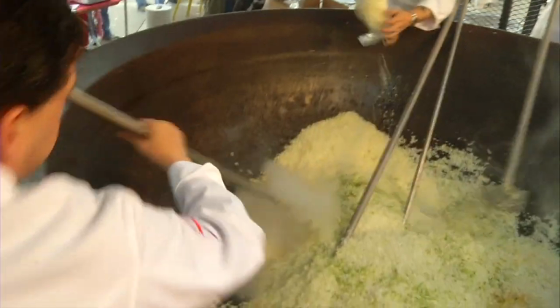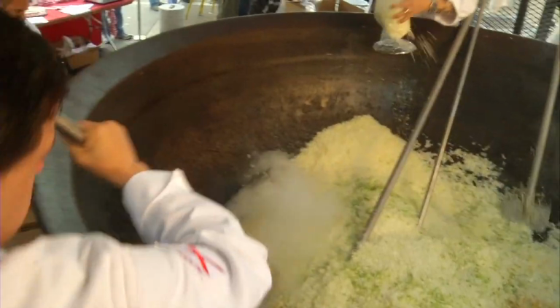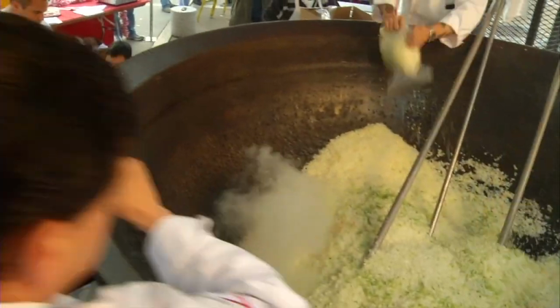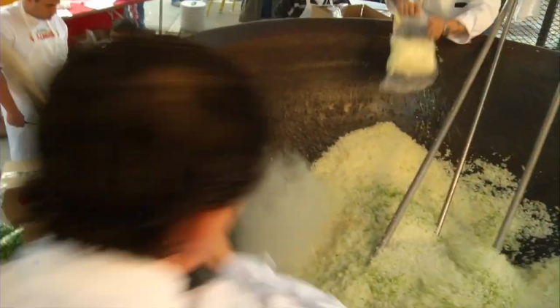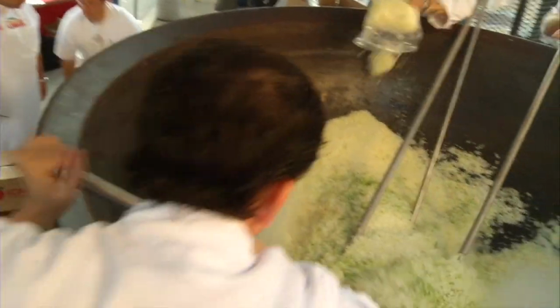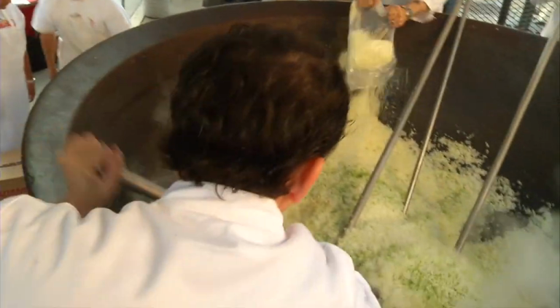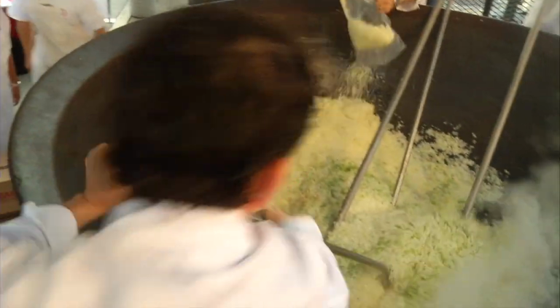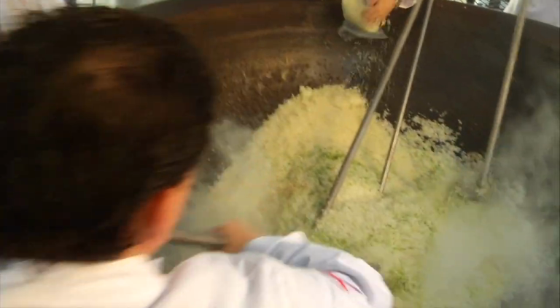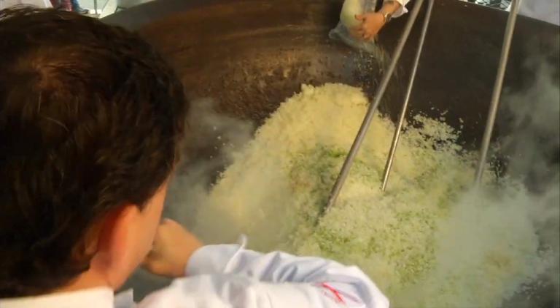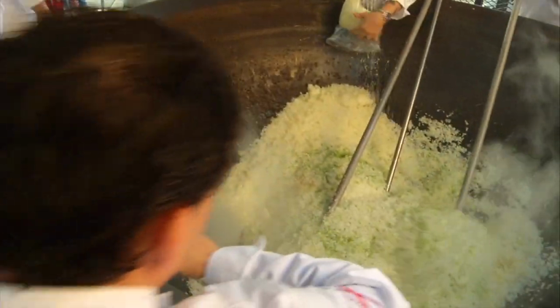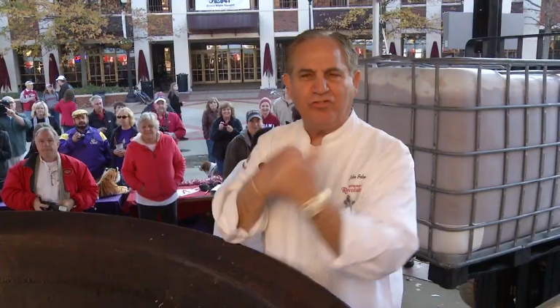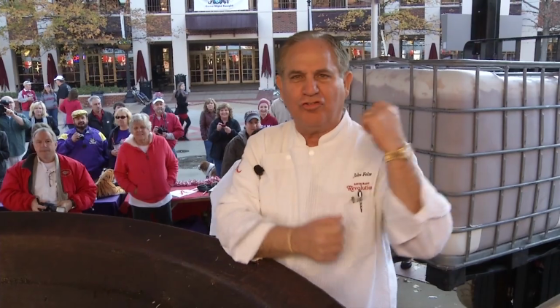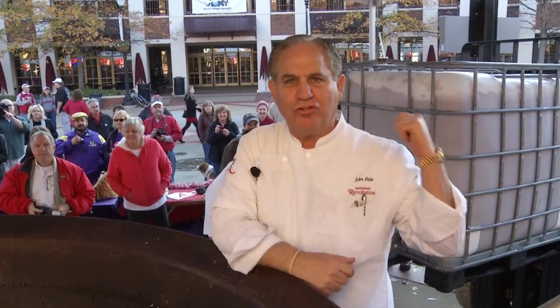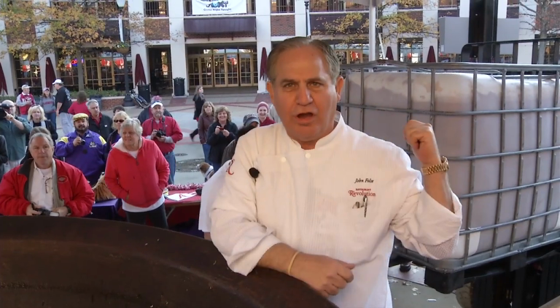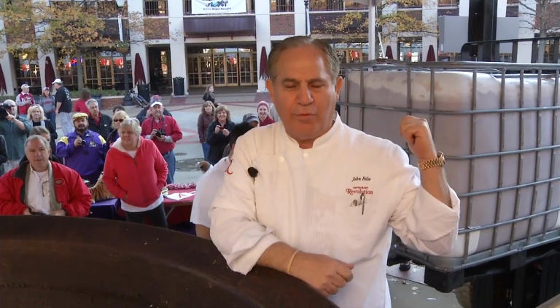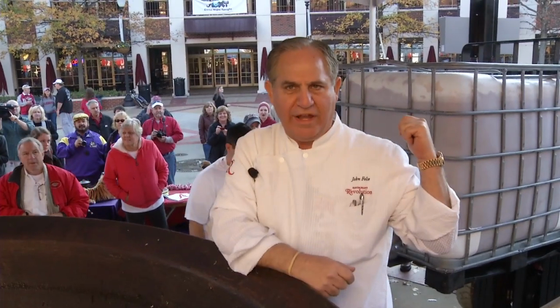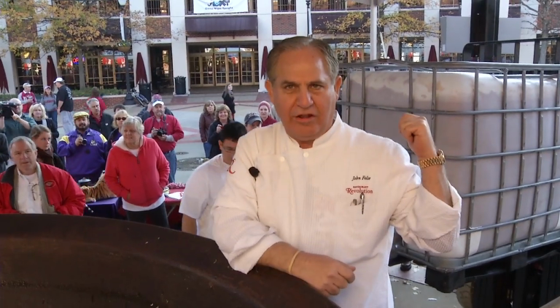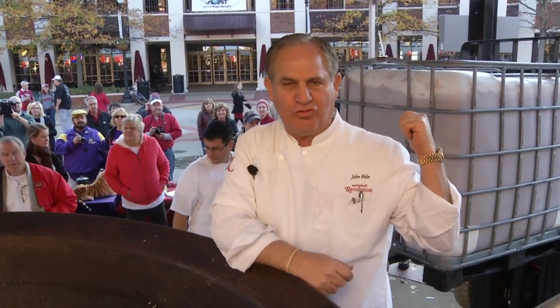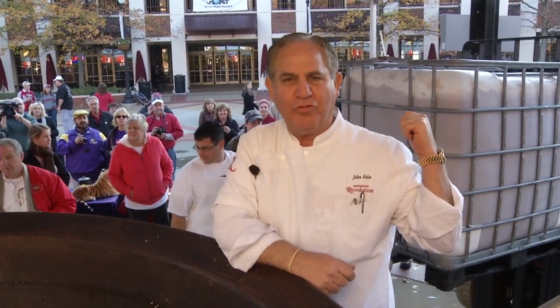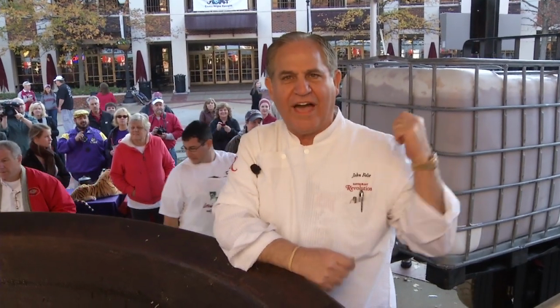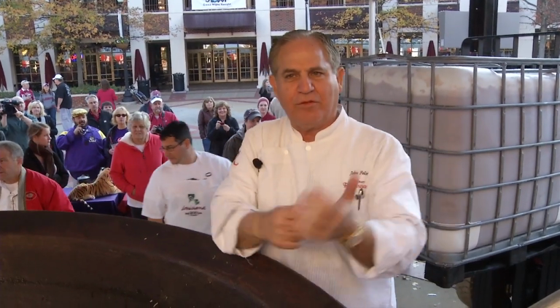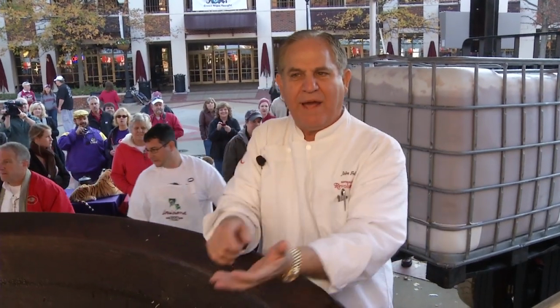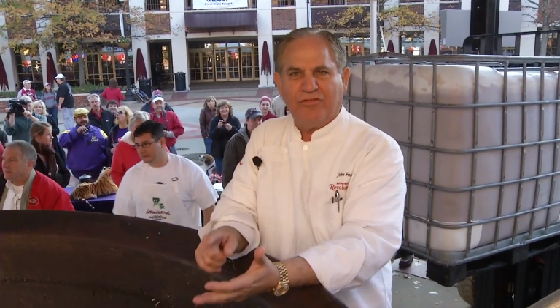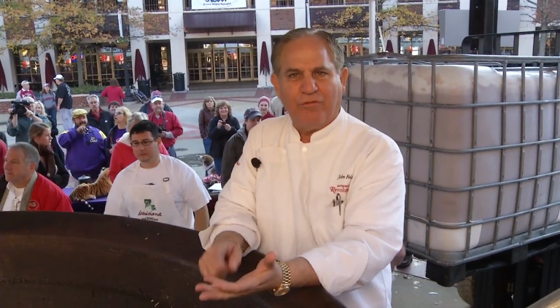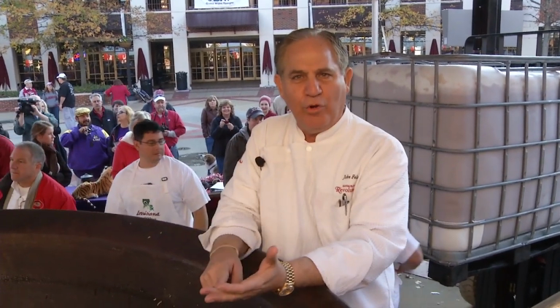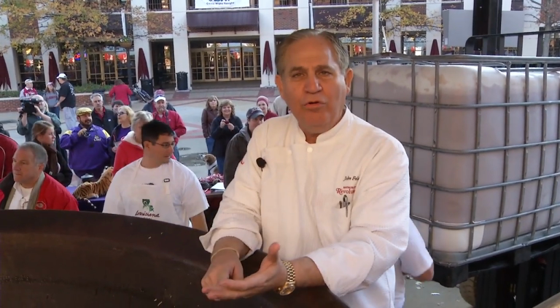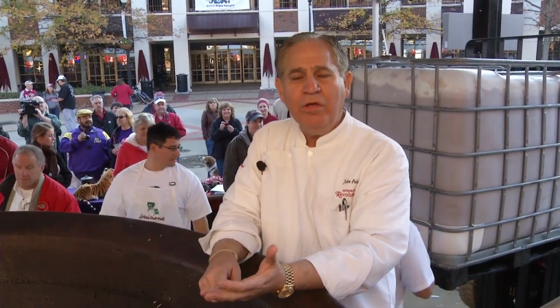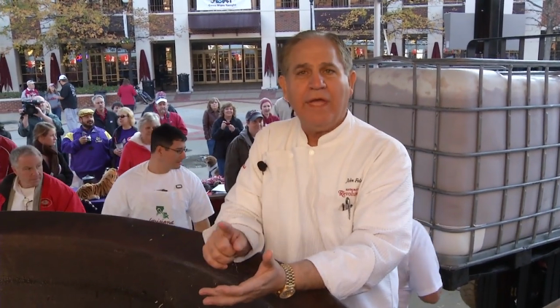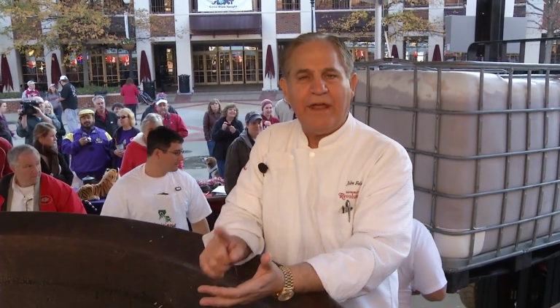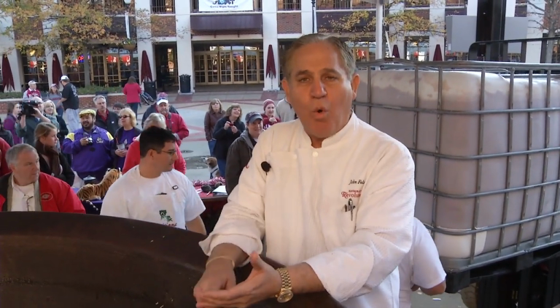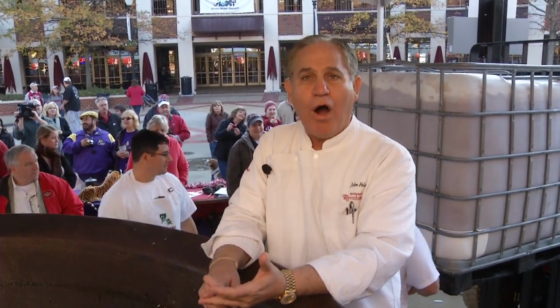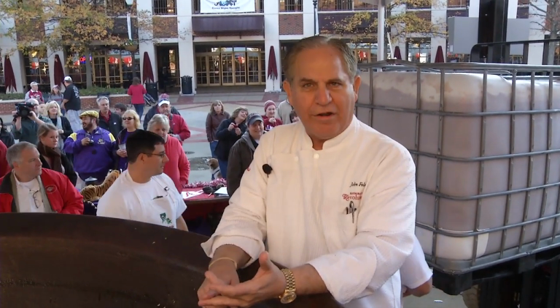We're going to put the gumbo base in now. This is a ton right here — 2,000 pounds of roux and water.